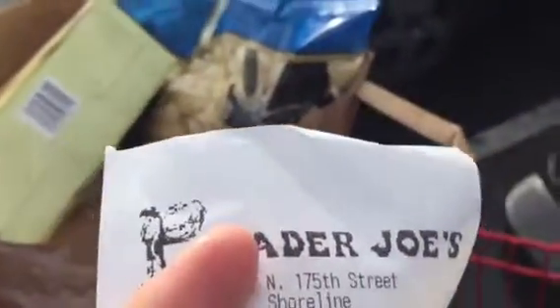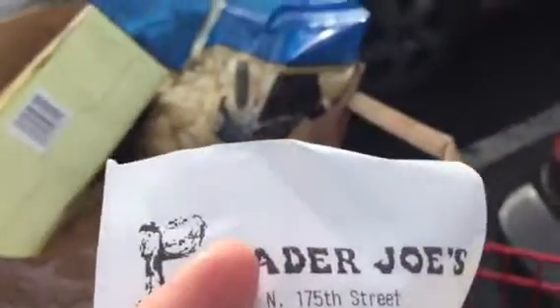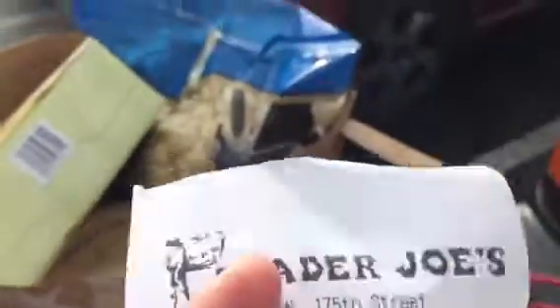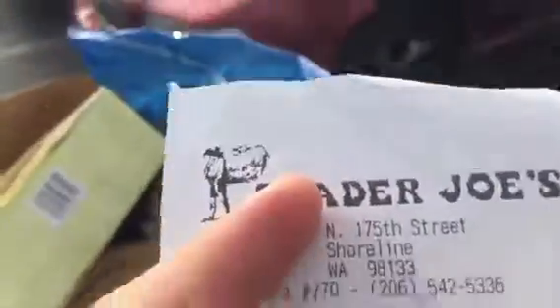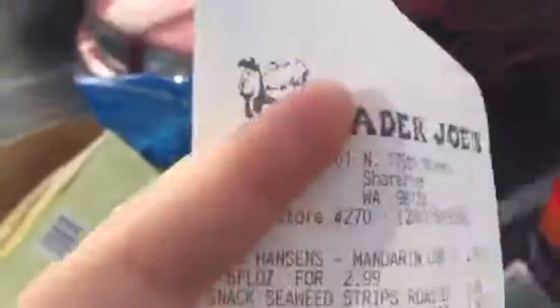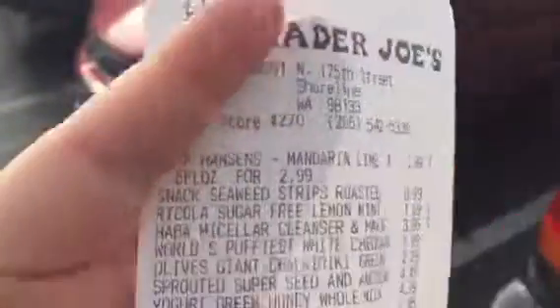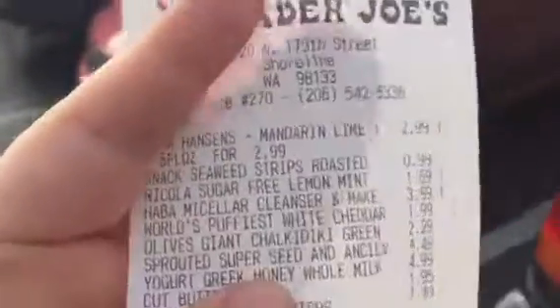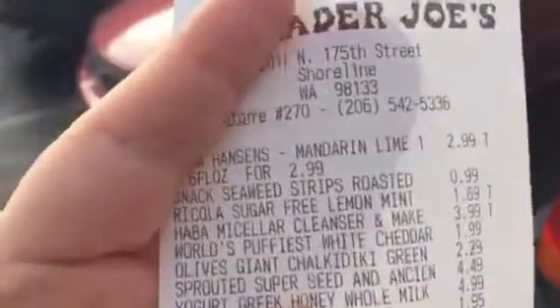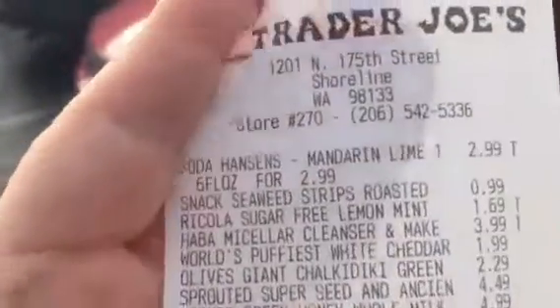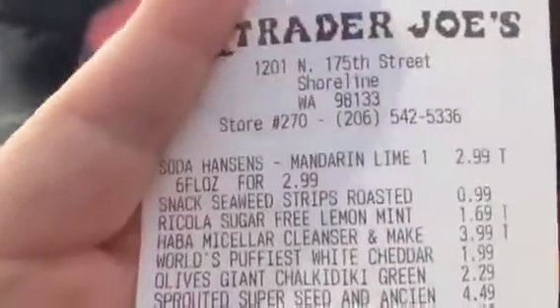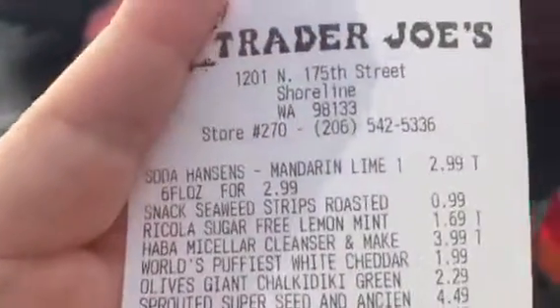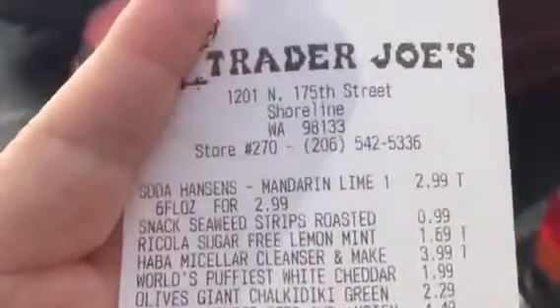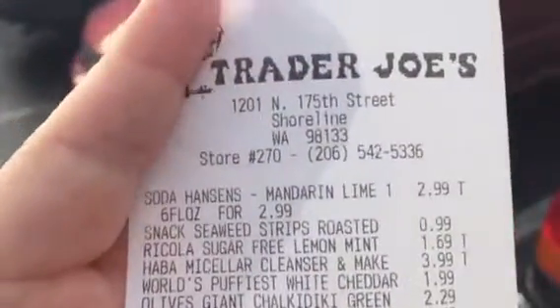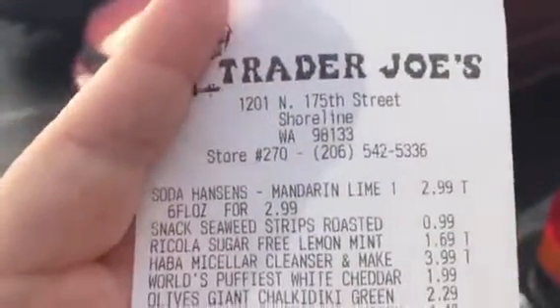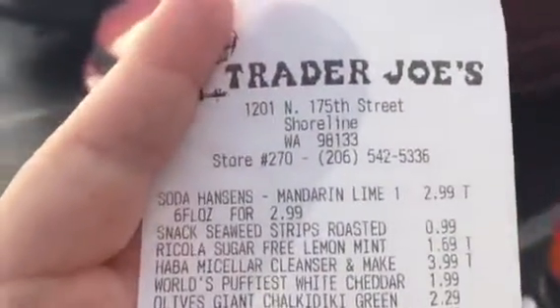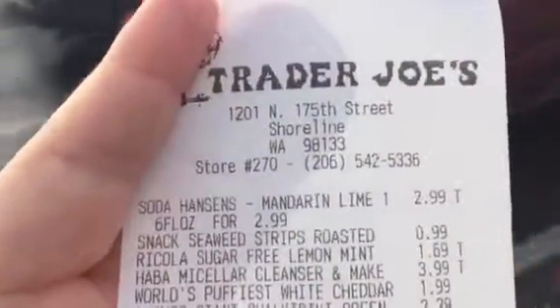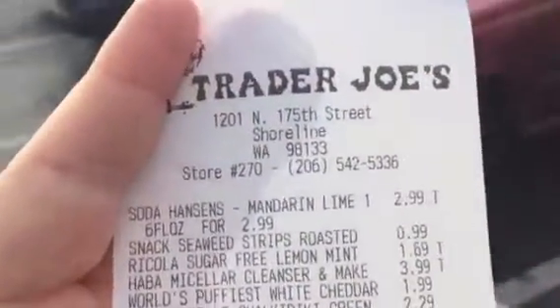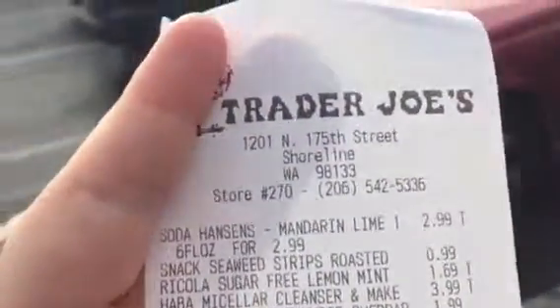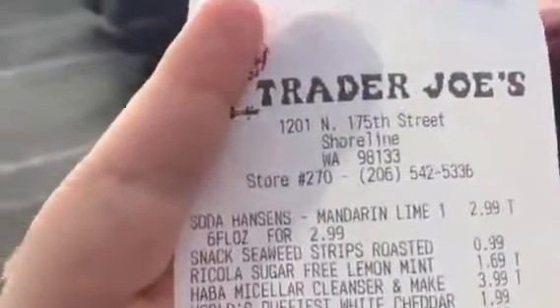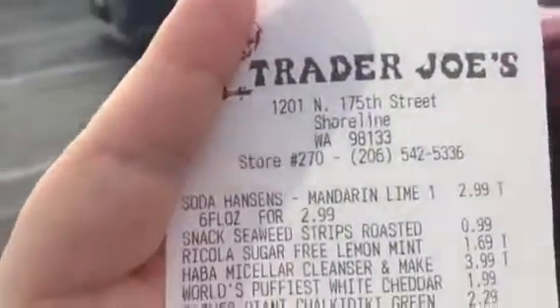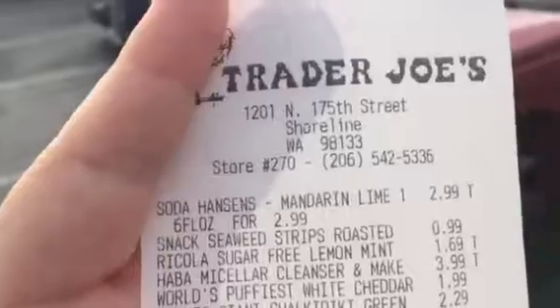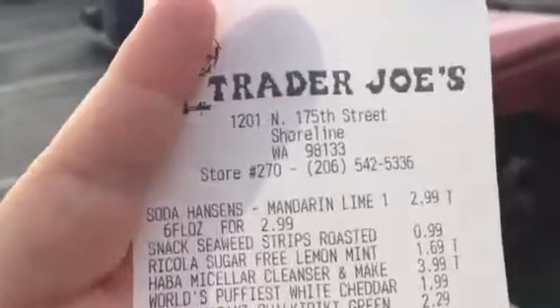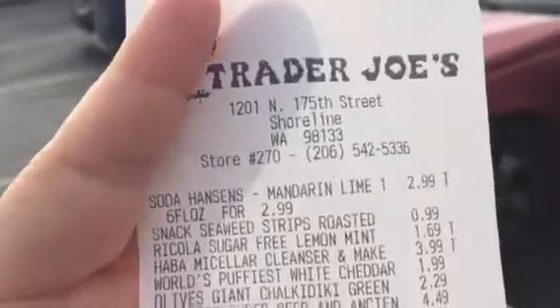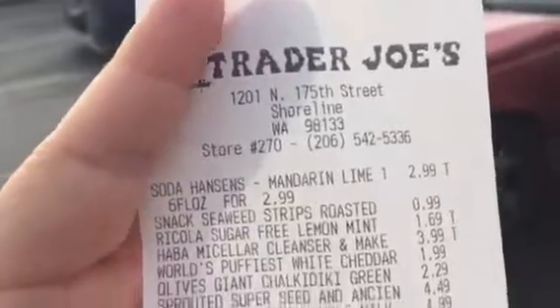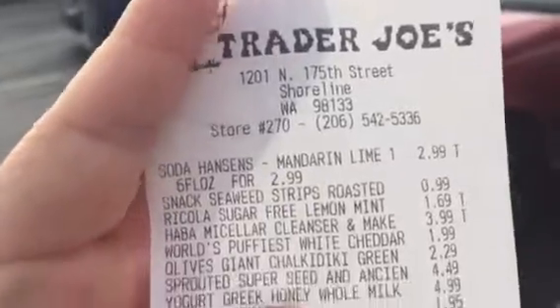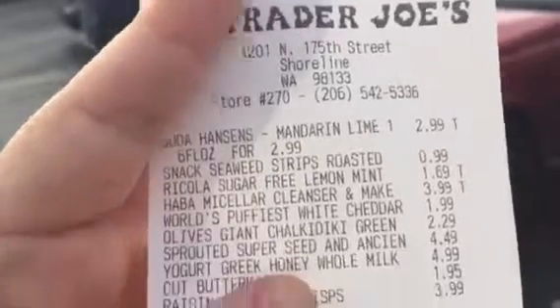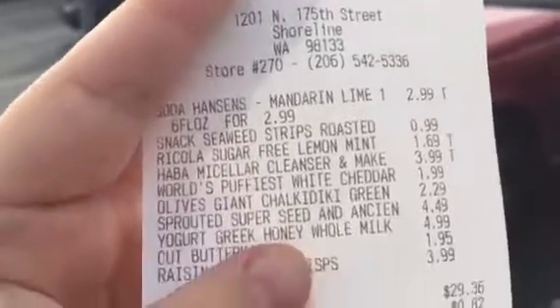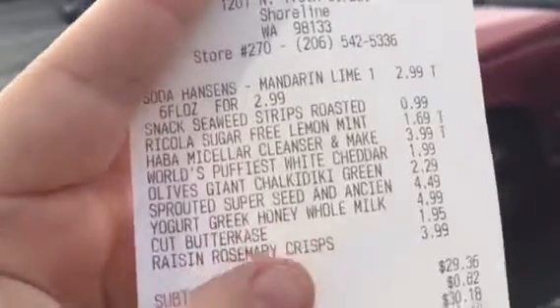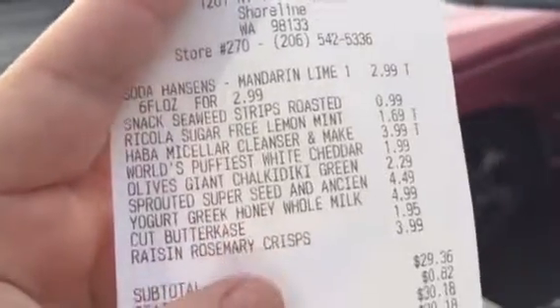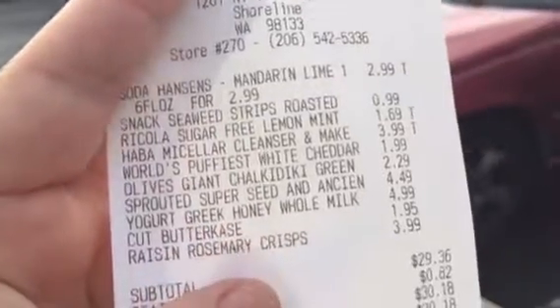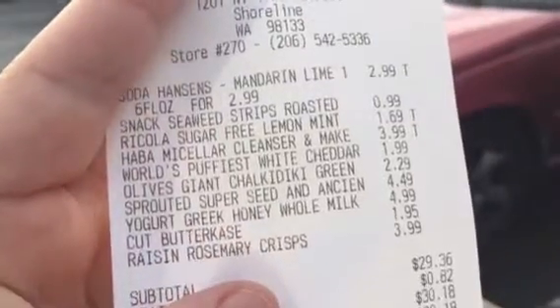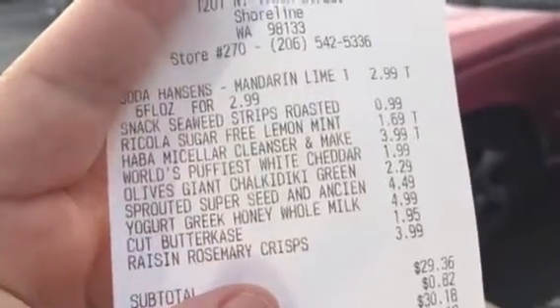Hey guys, I just got out of the Trader Joe's store. This is what I got.